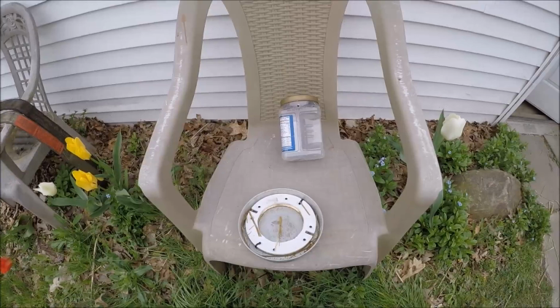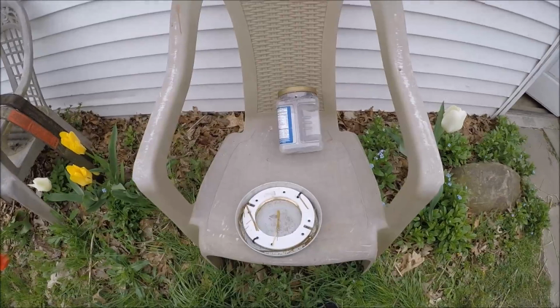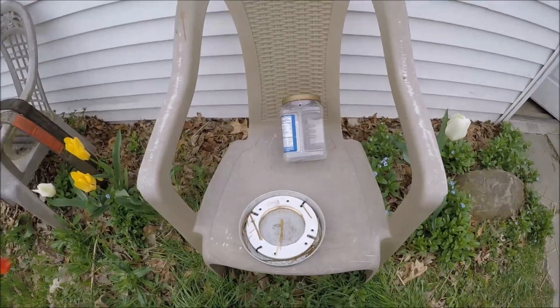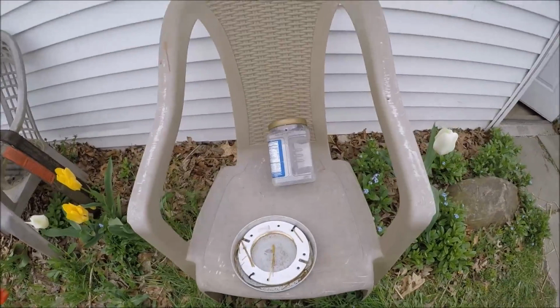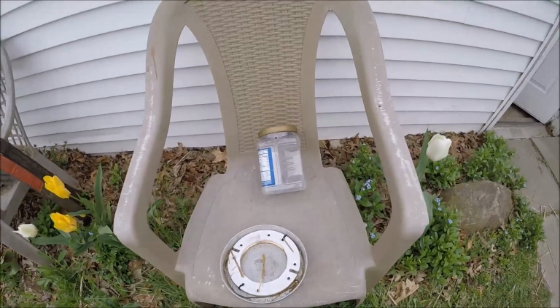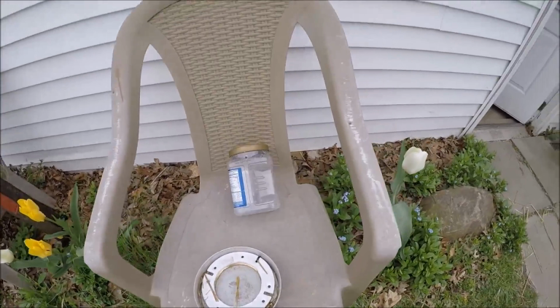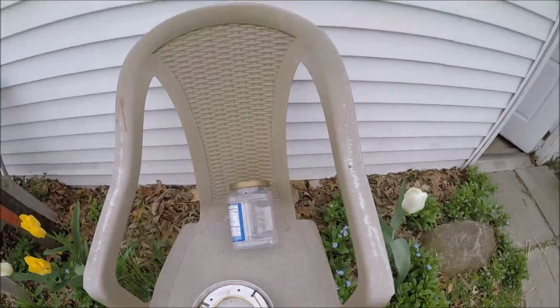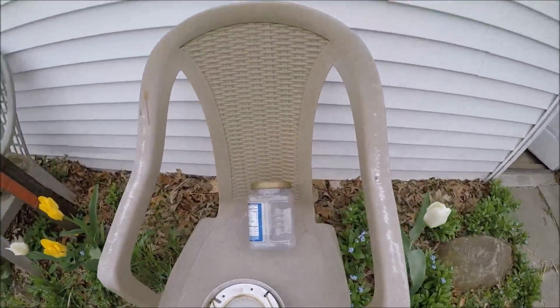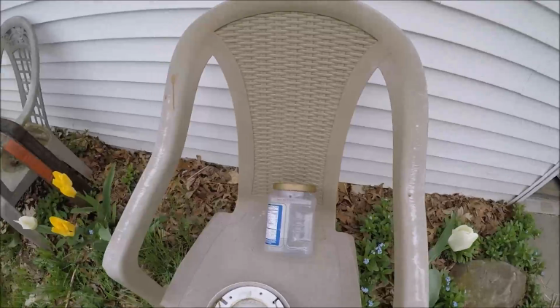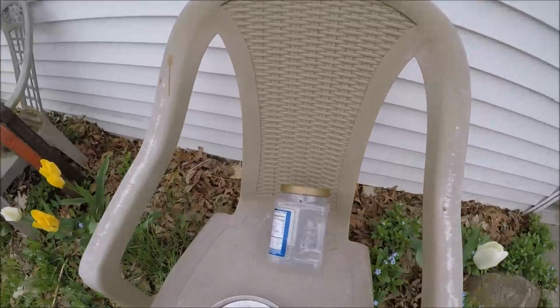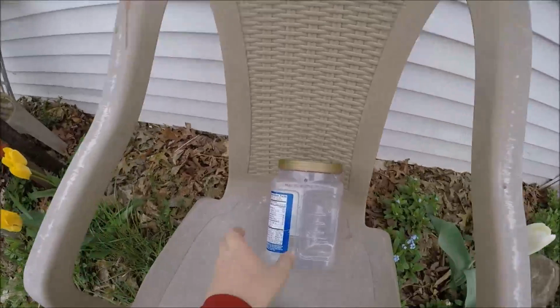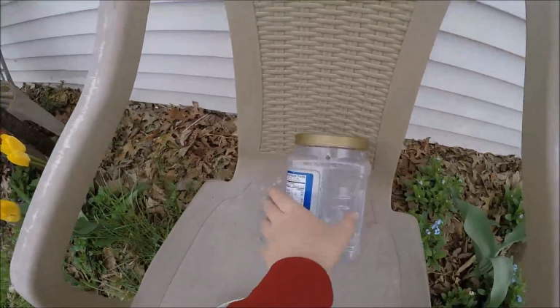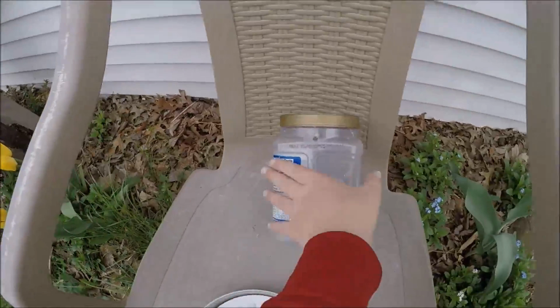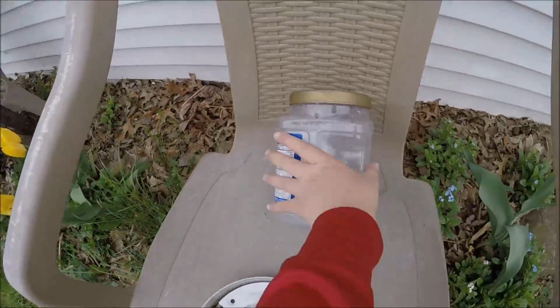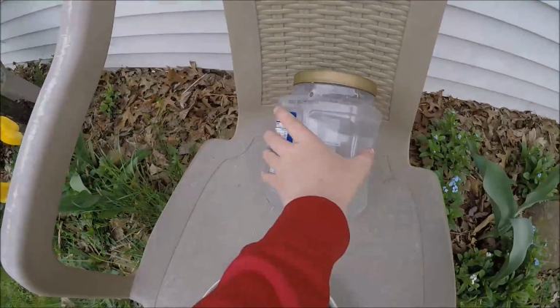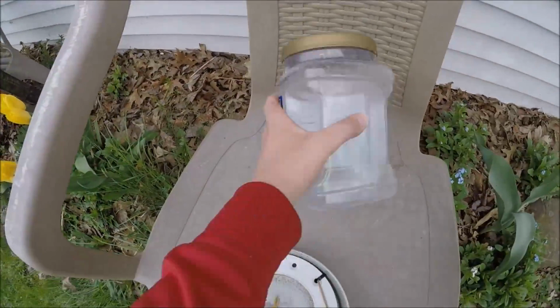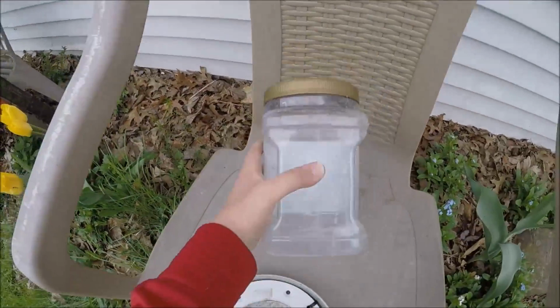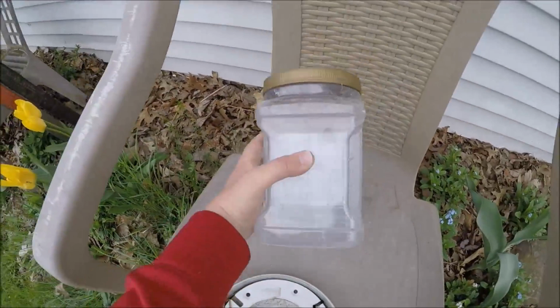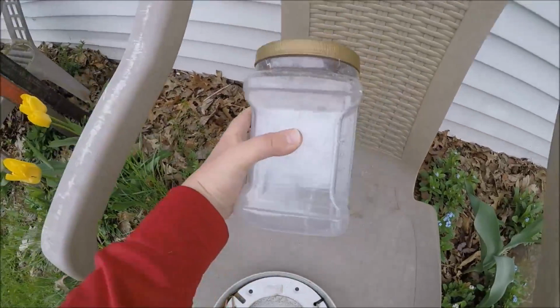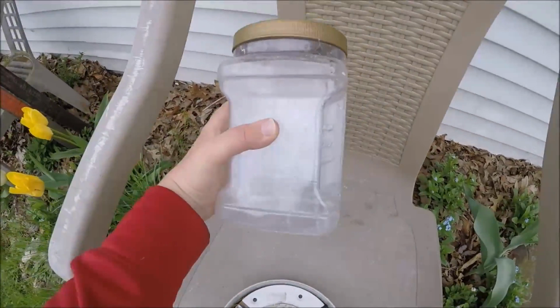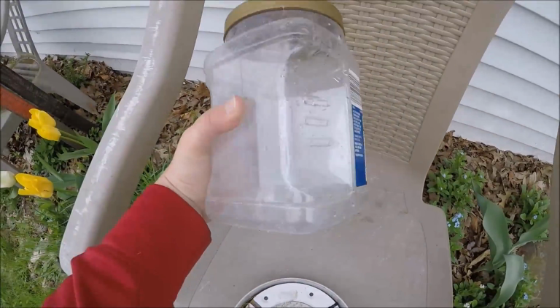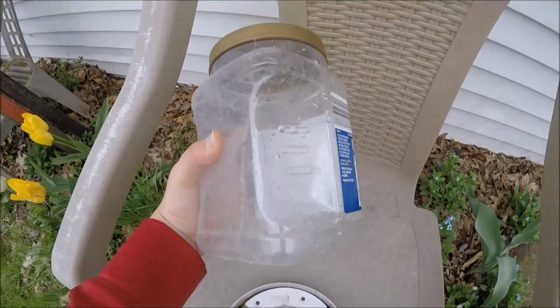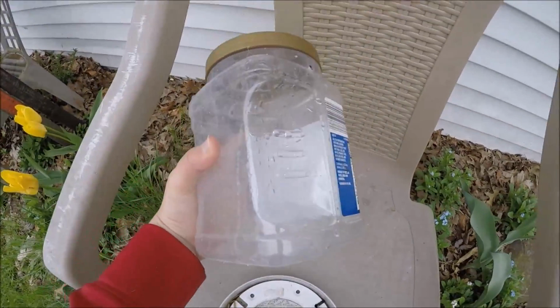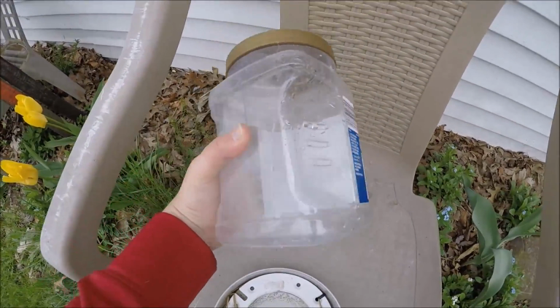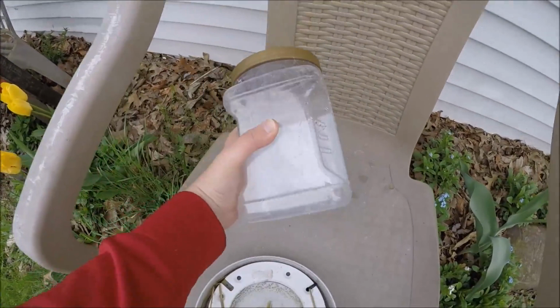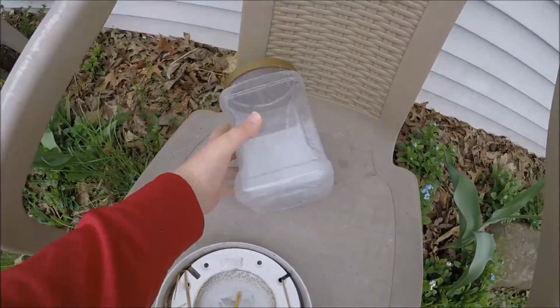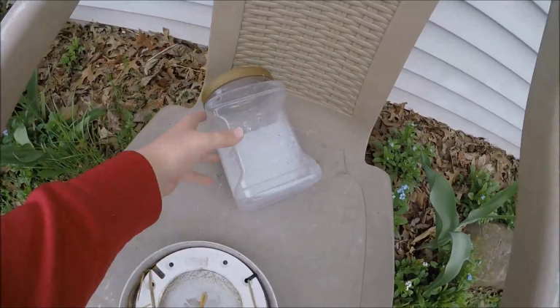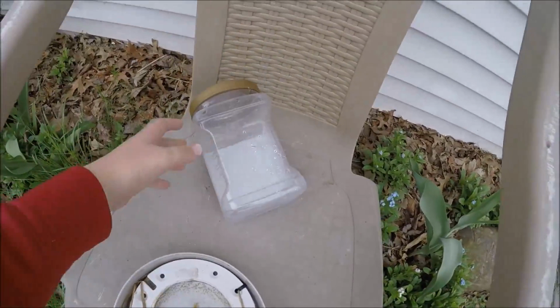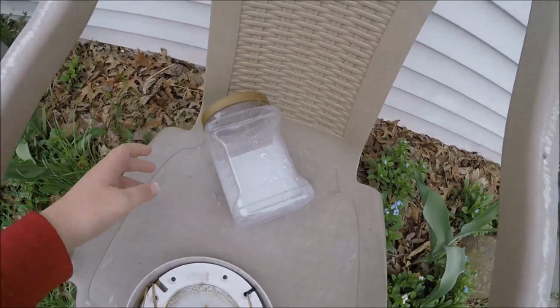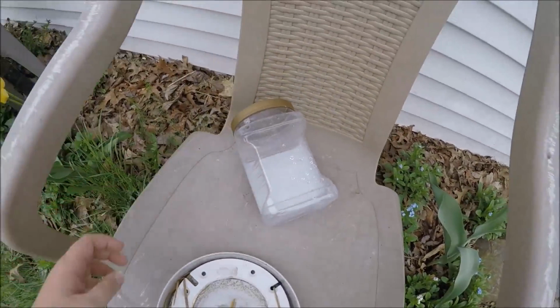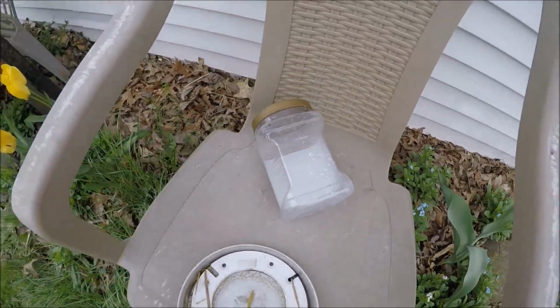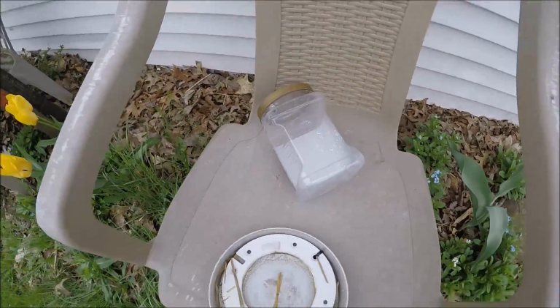For the first time in our chicken history, they completely emptied a bottle of water.